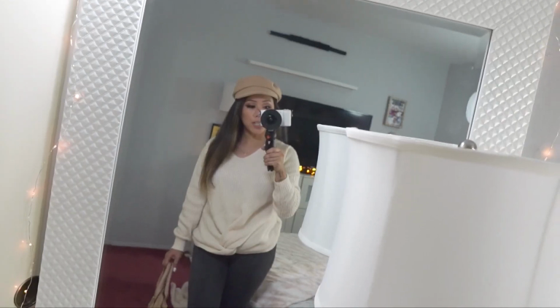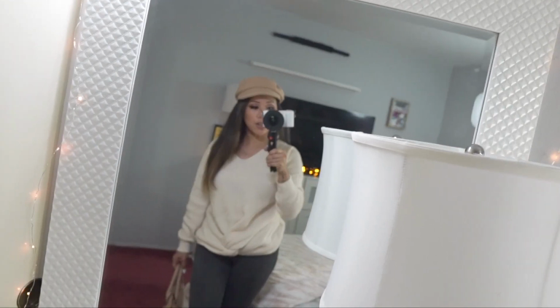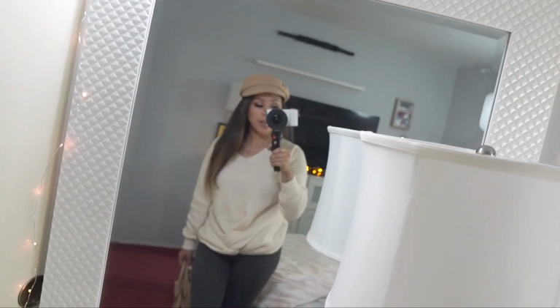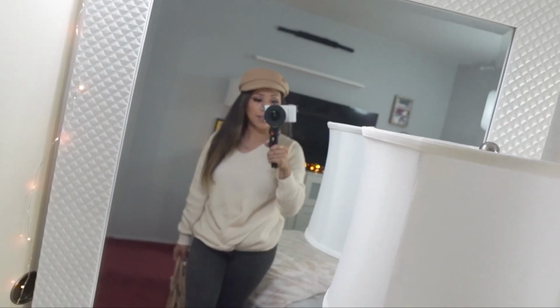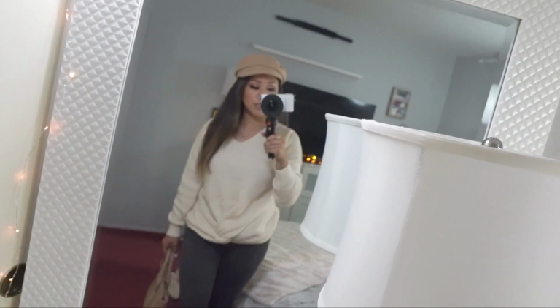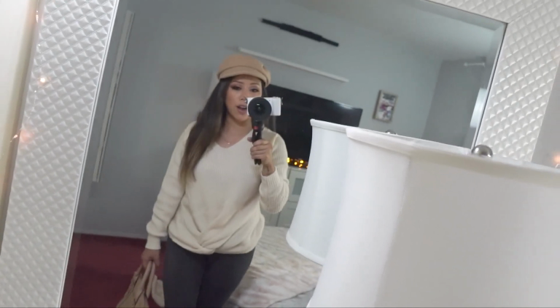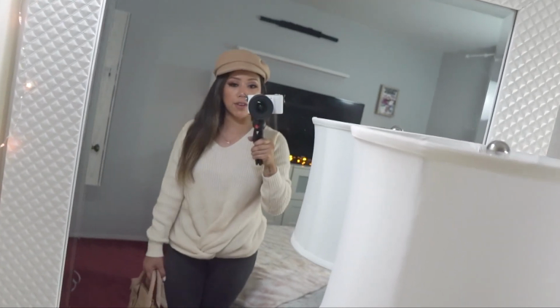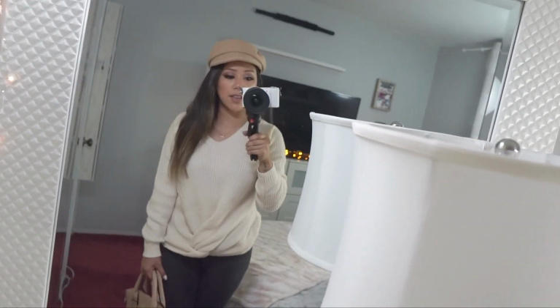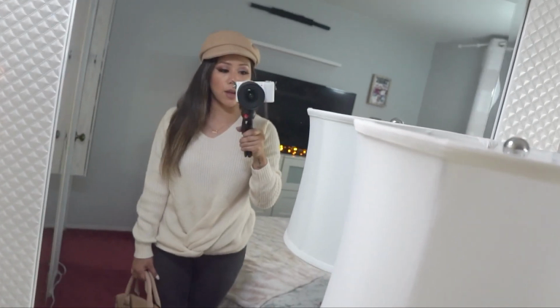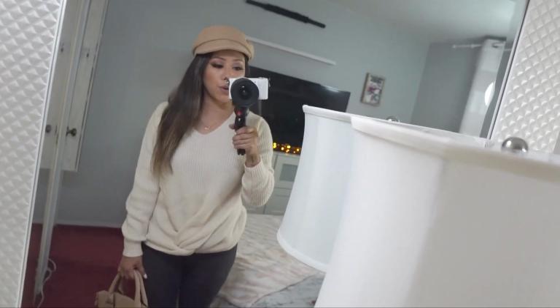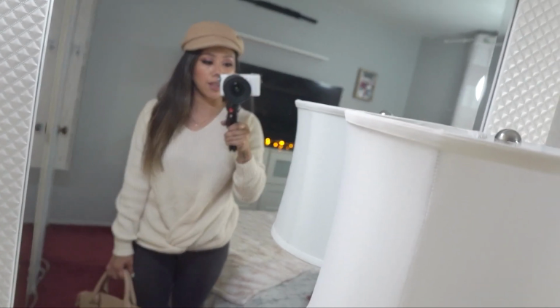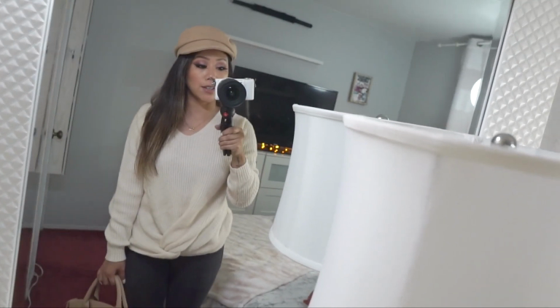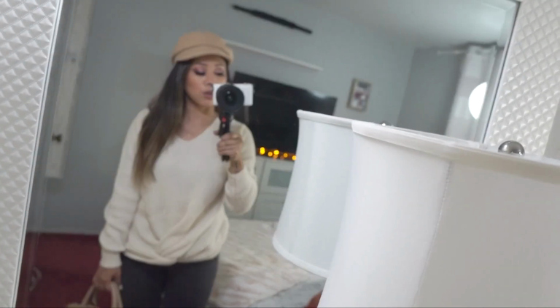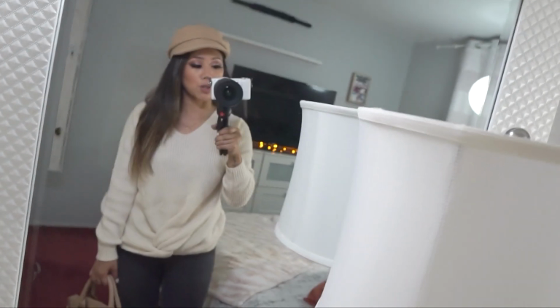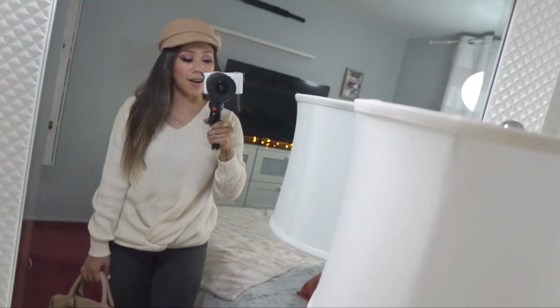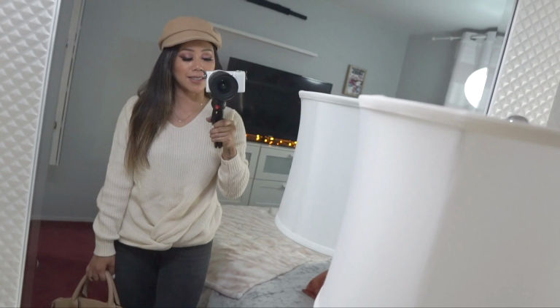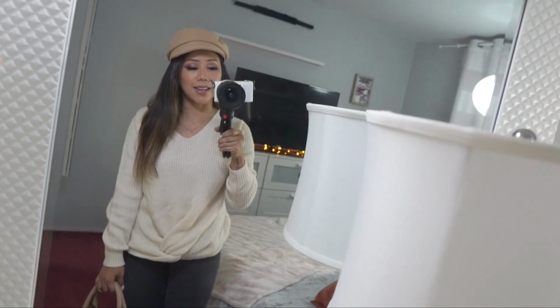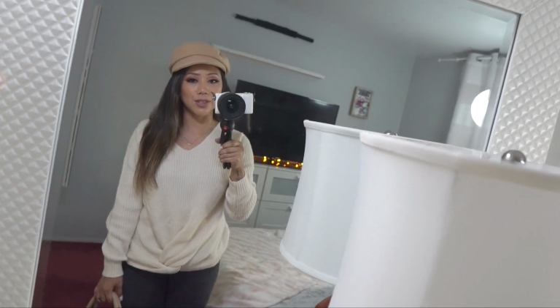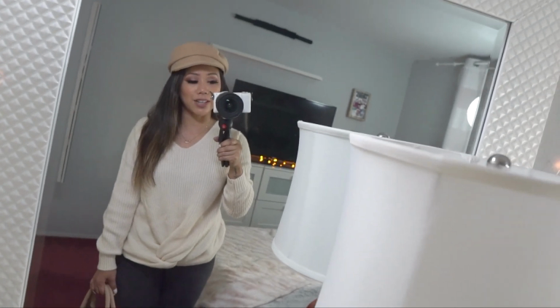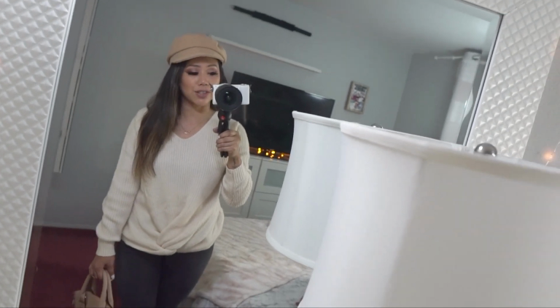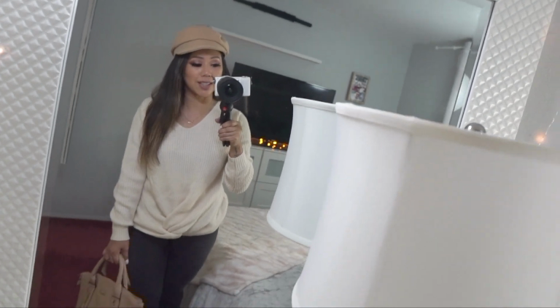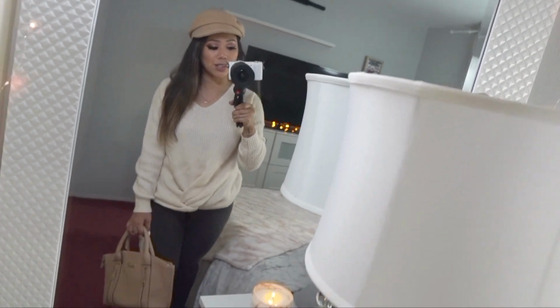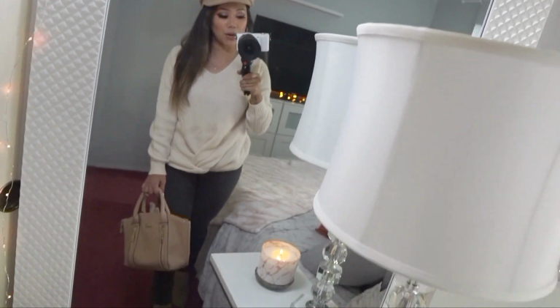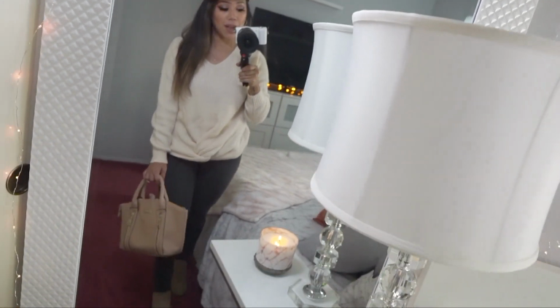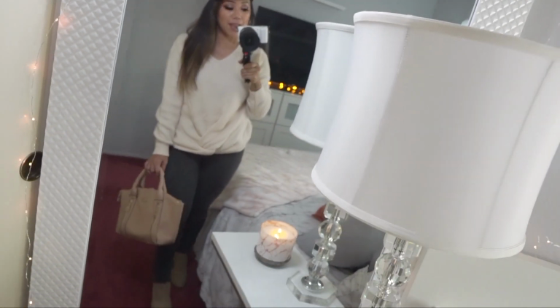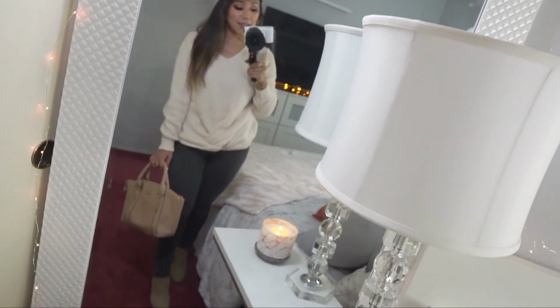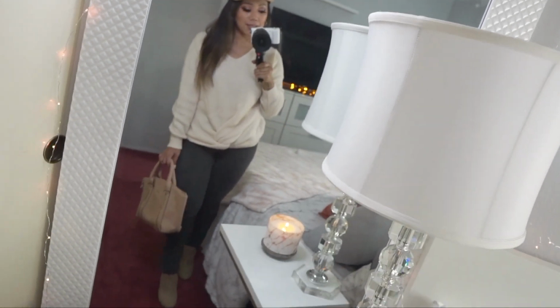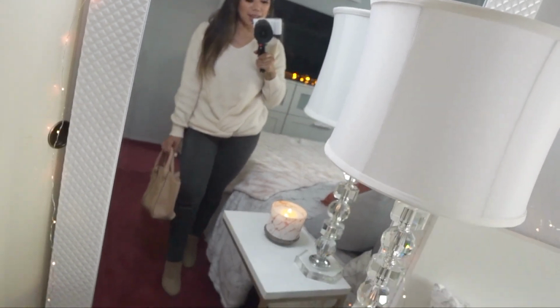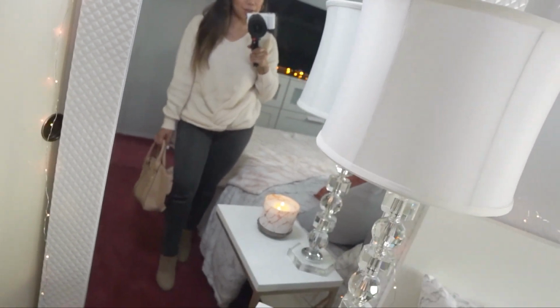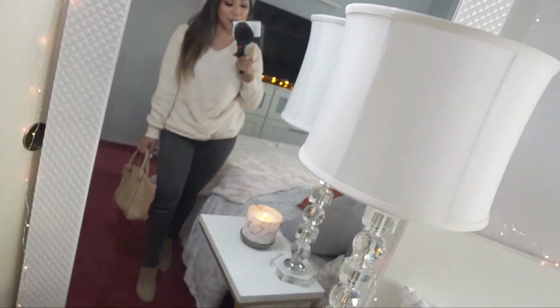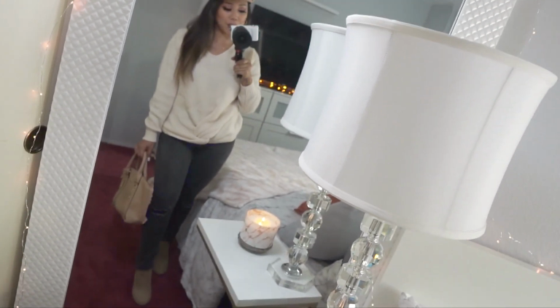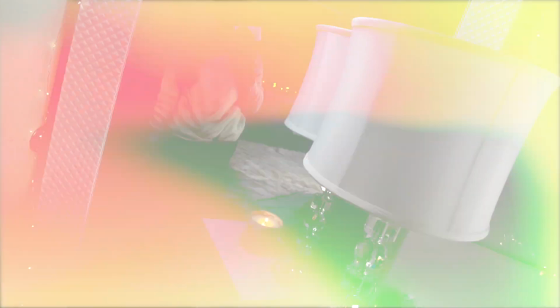I'm going to try to find links for everything and put them in the description box in case you're interested. So this is outfit number two.